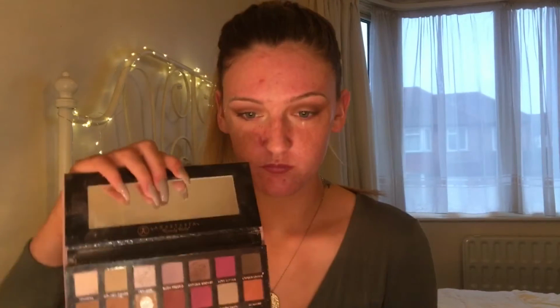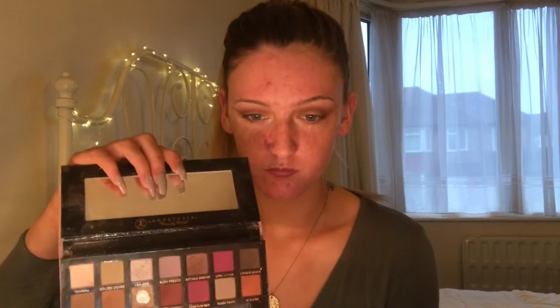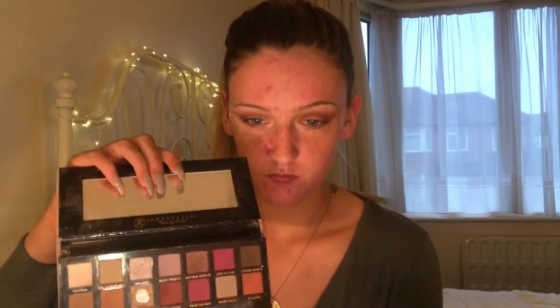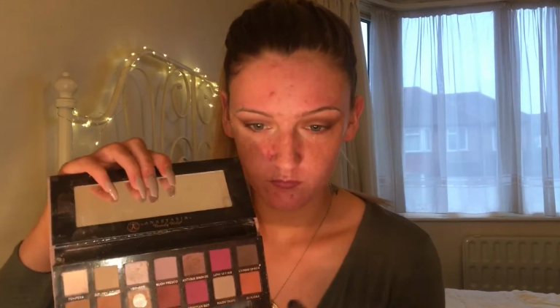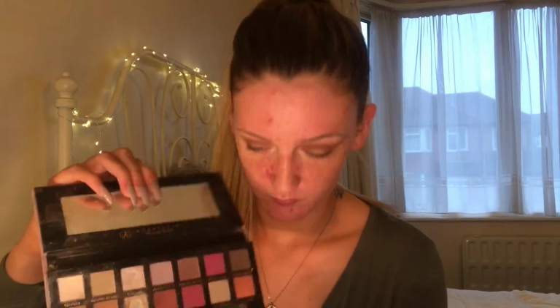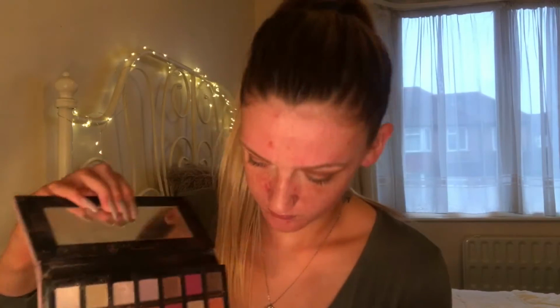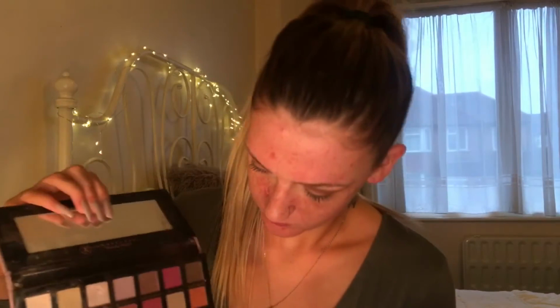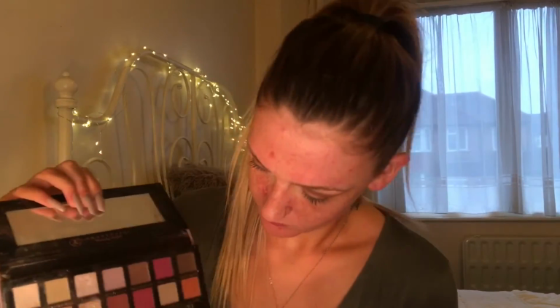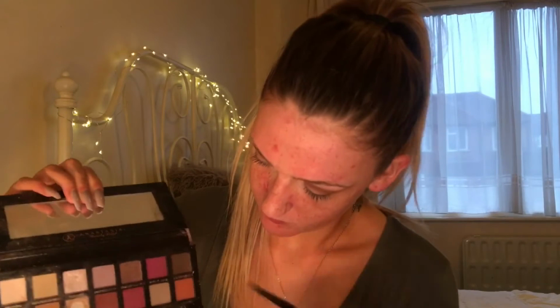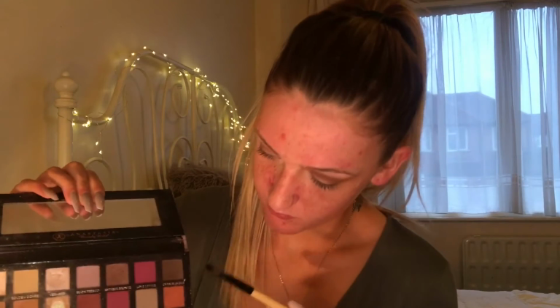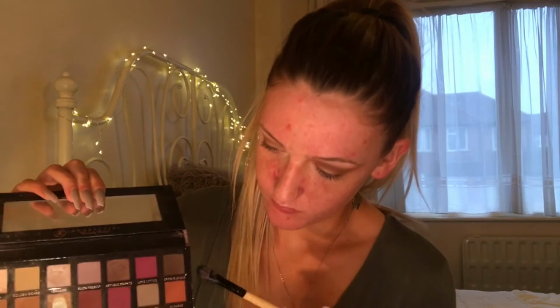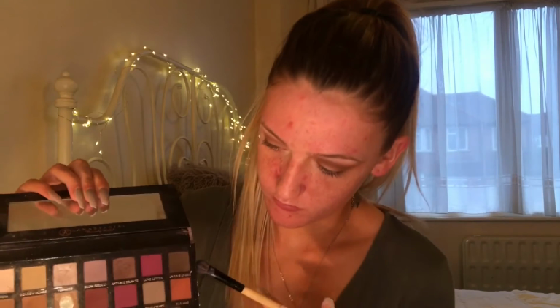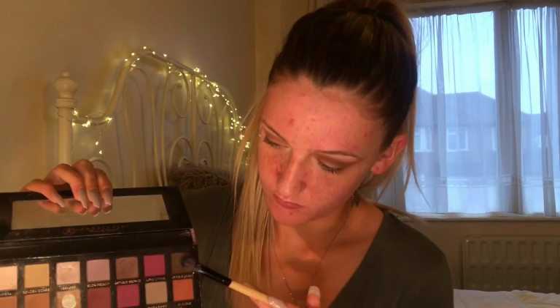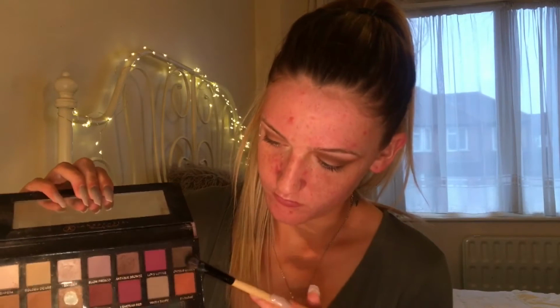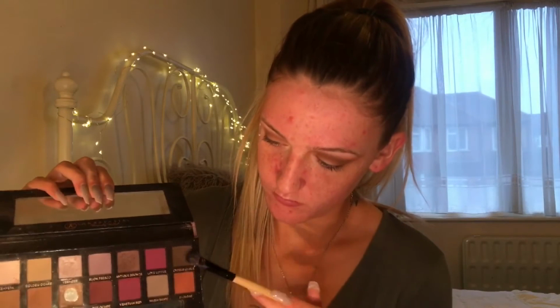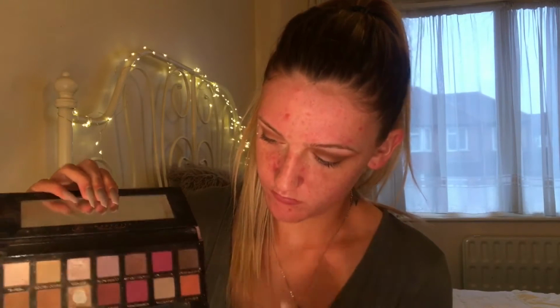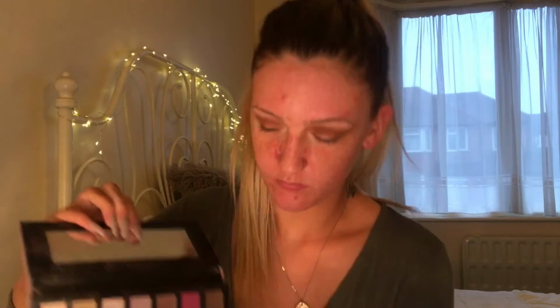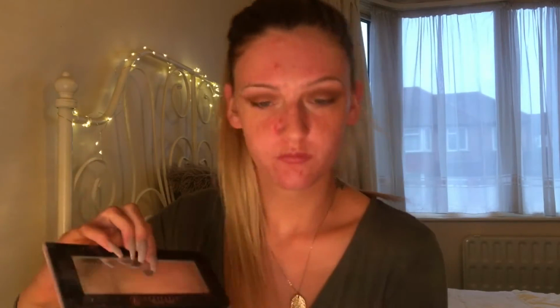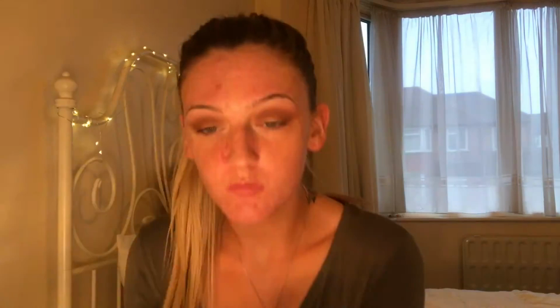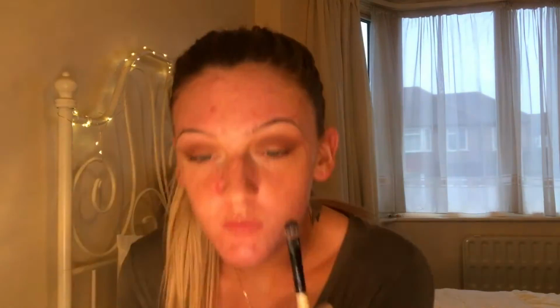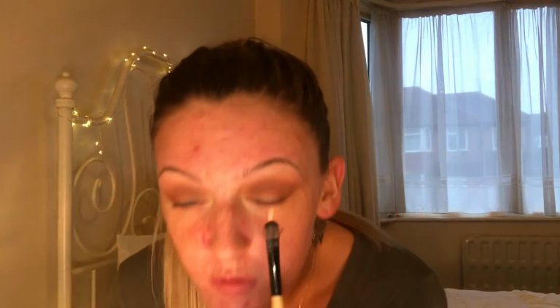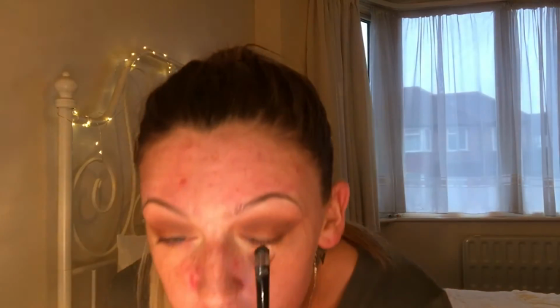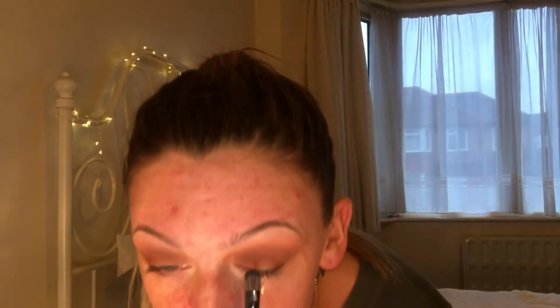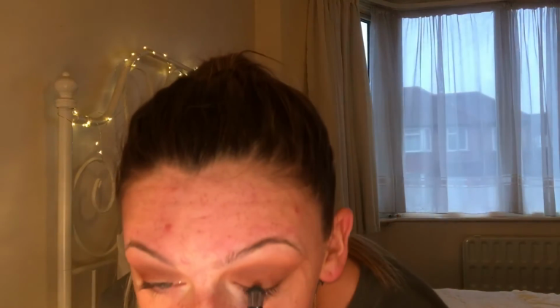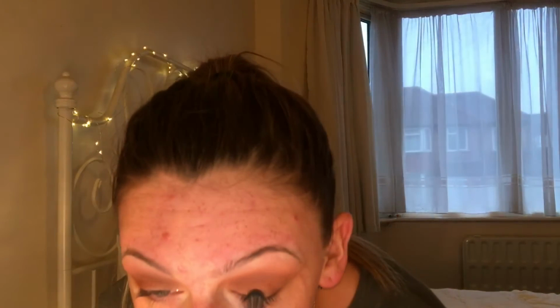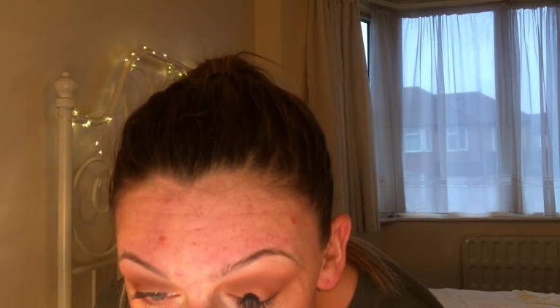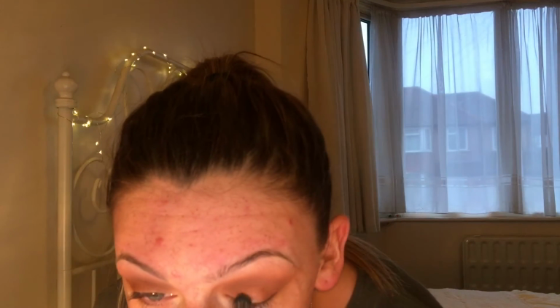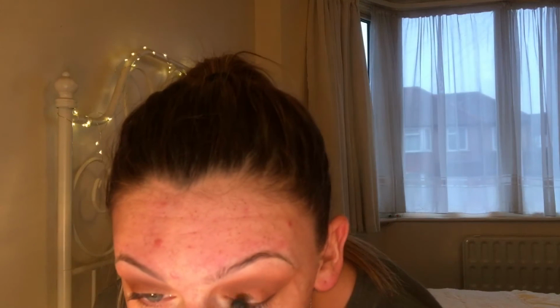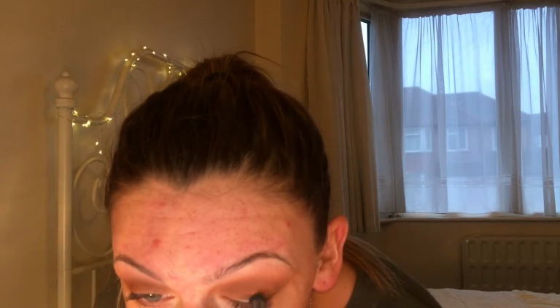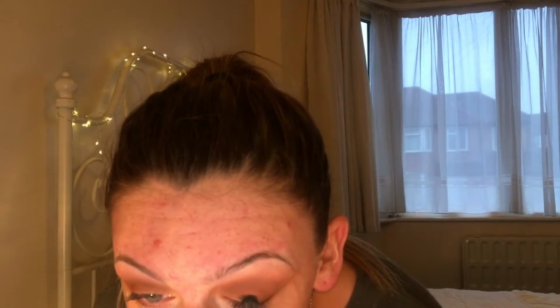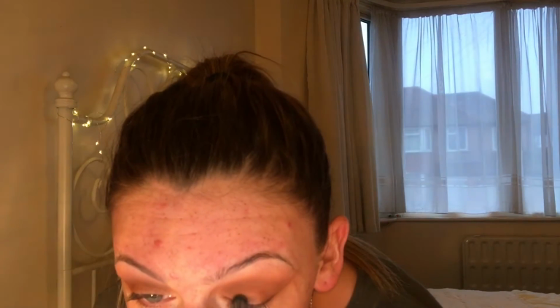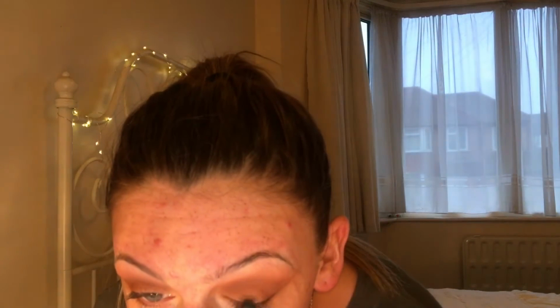I'm now taking the Anastasia Beverly Hills Palette again, taking the darkest shade and packing that all over my lid.